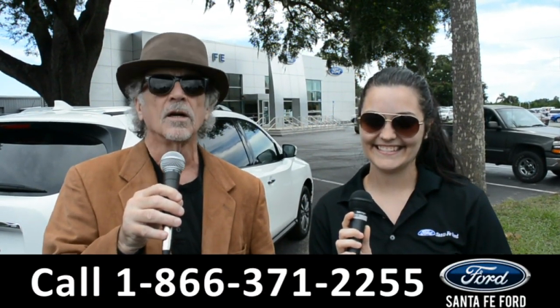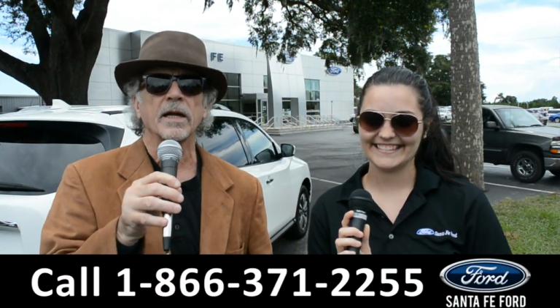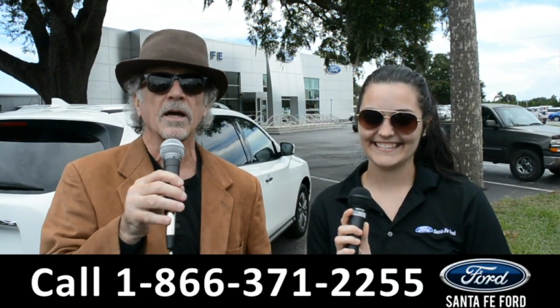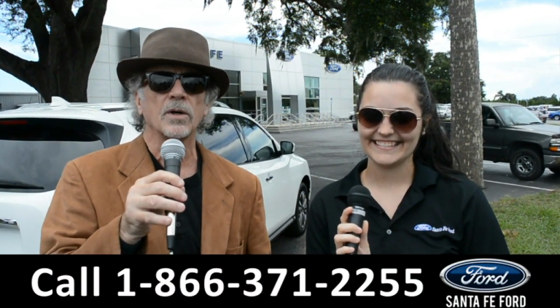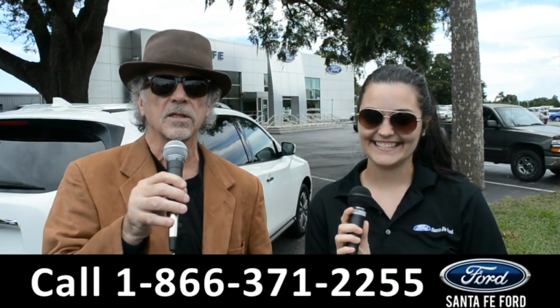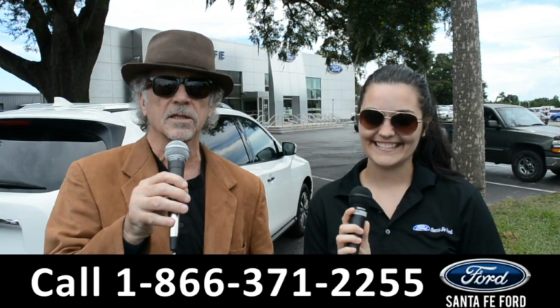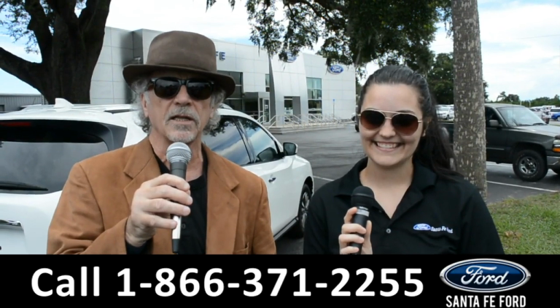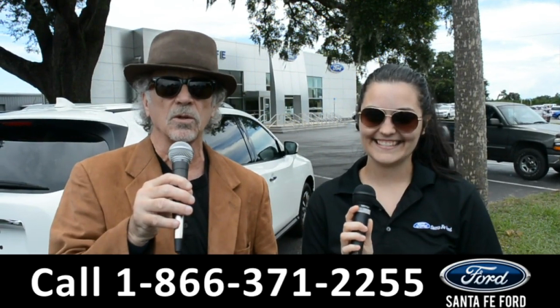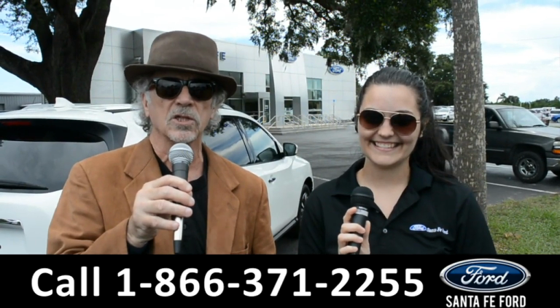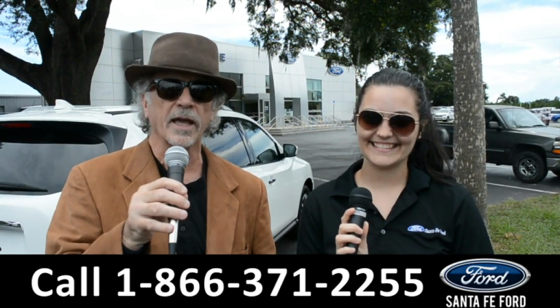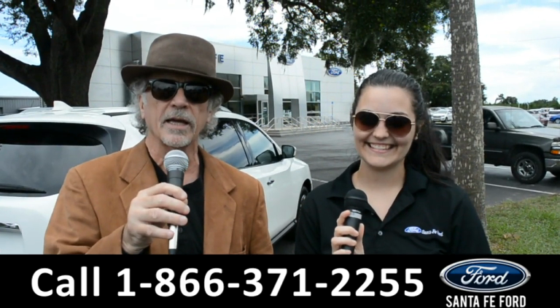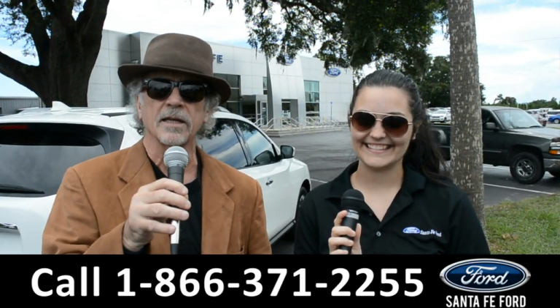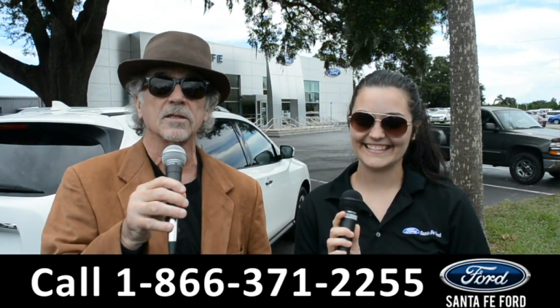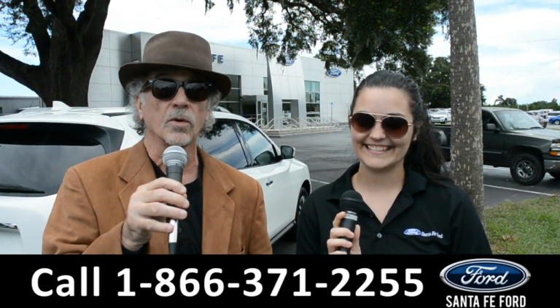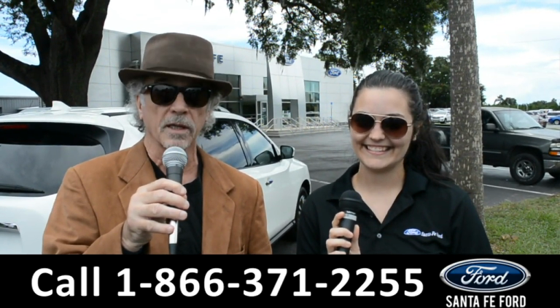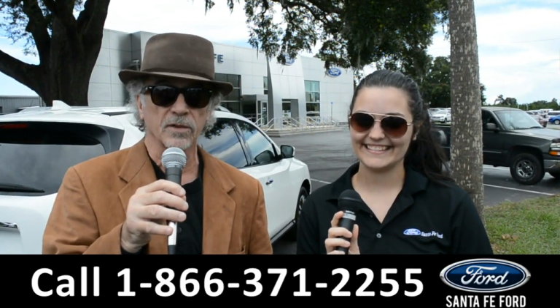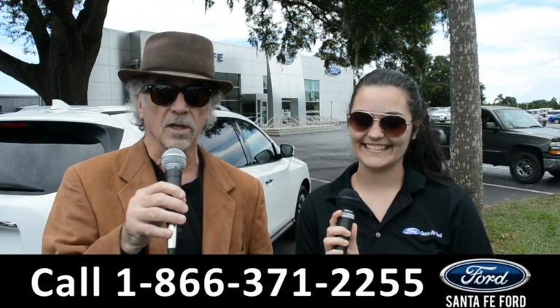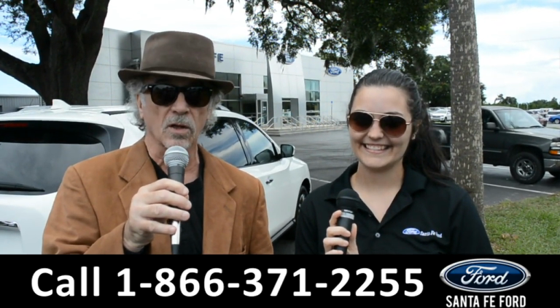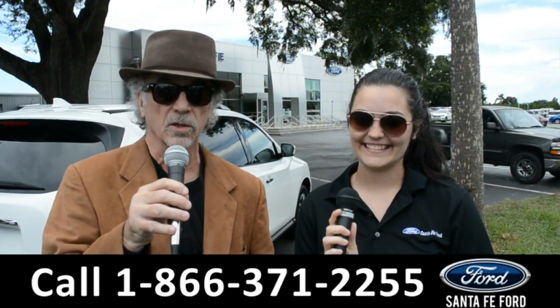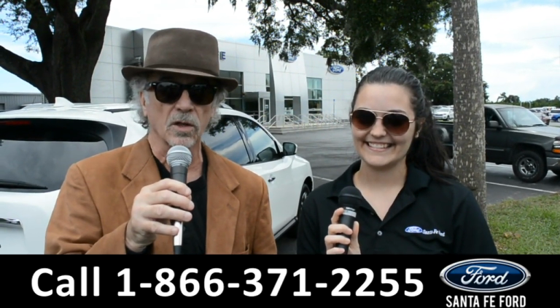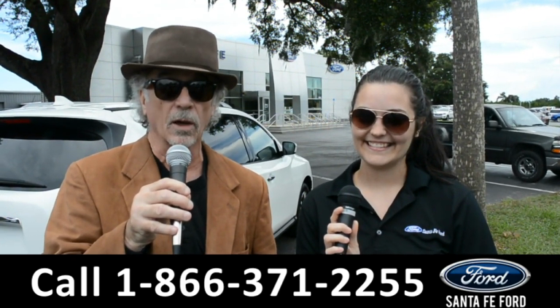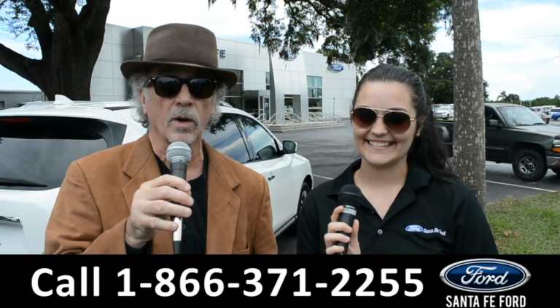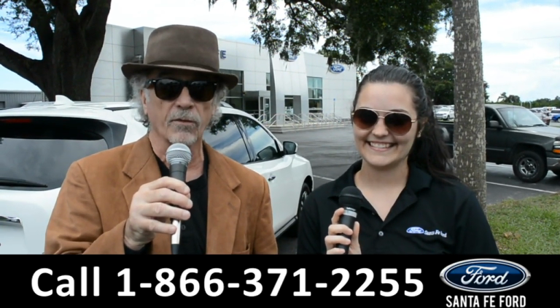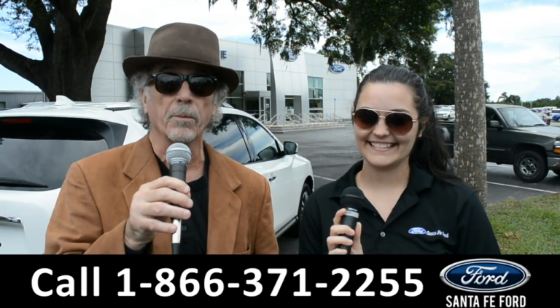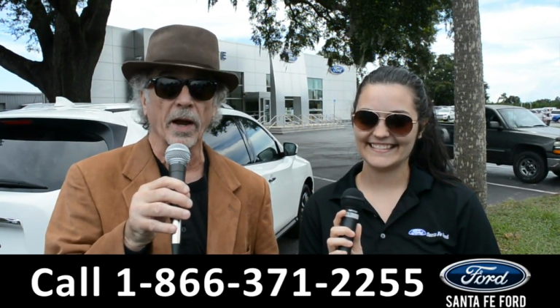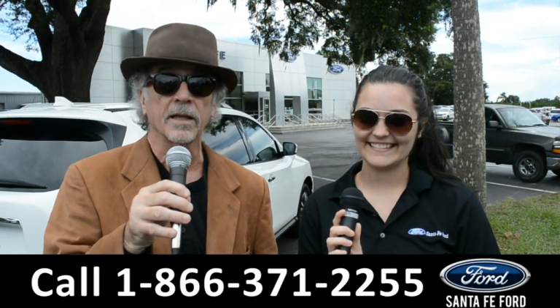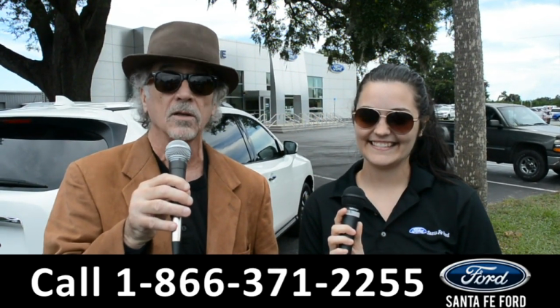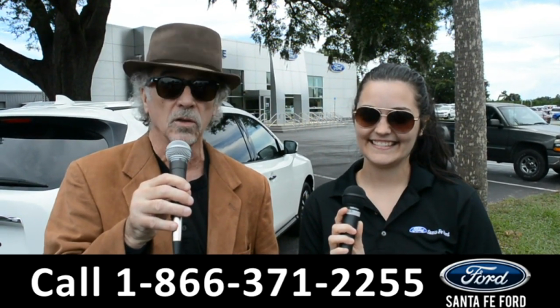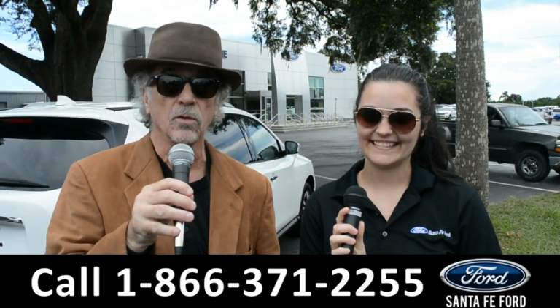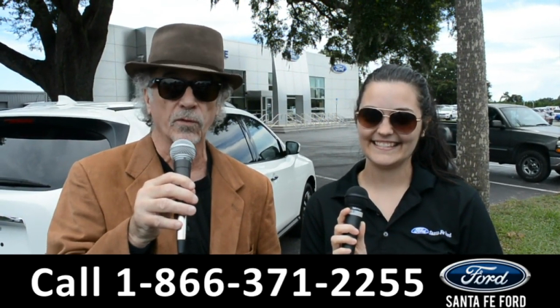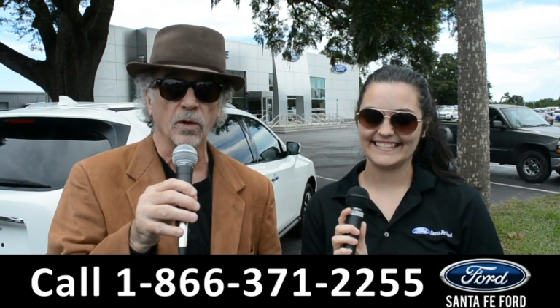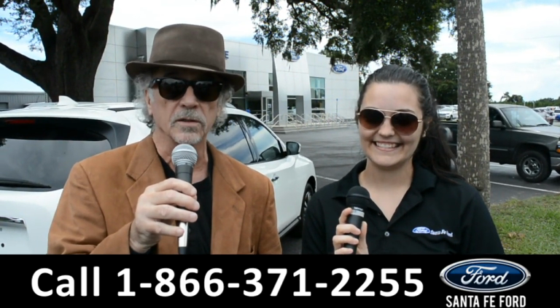Right now, I want you to stay tuned. Cheyenne is going to give us a closer look at one of our brand new Fords.